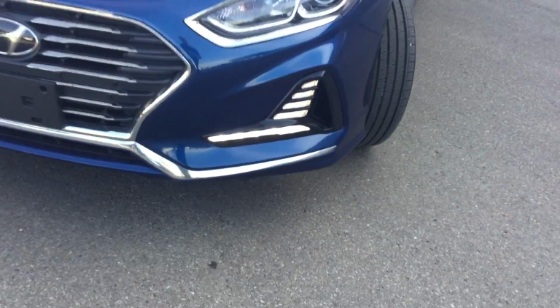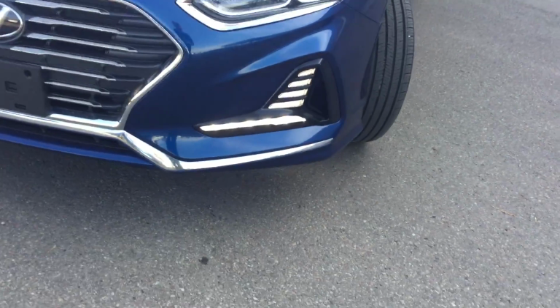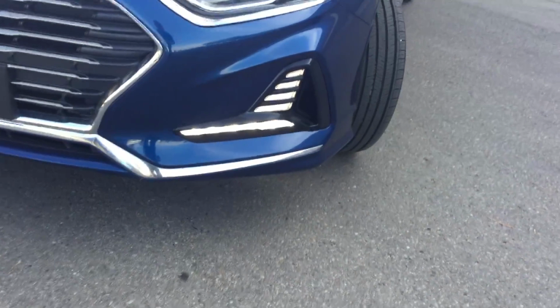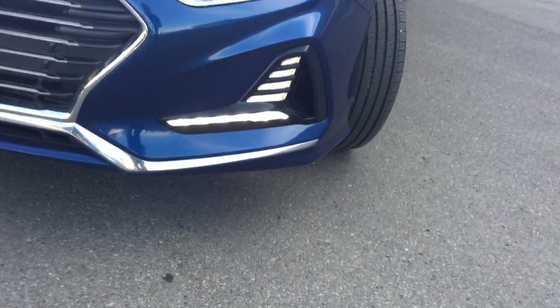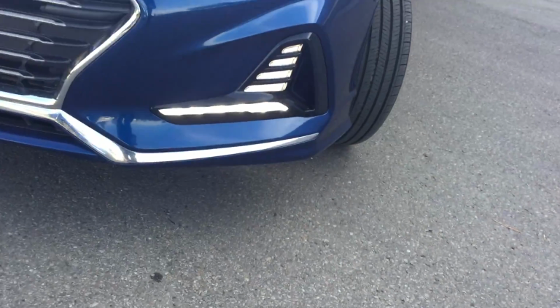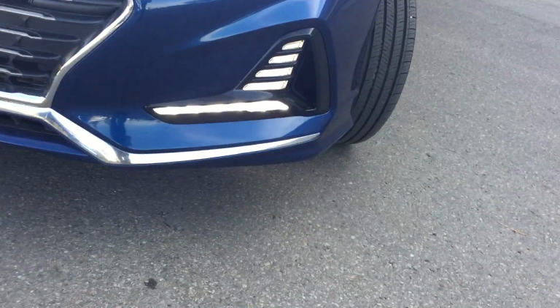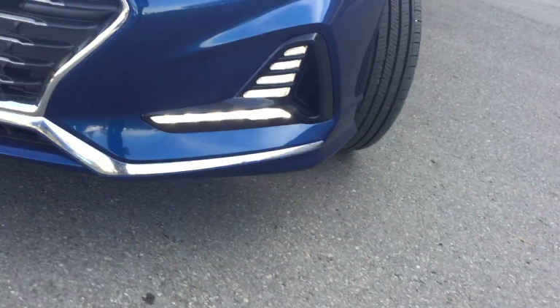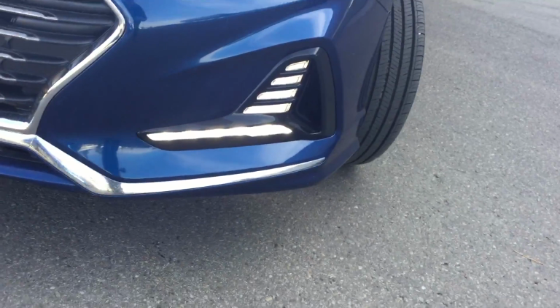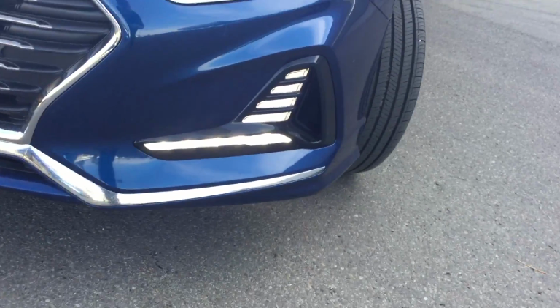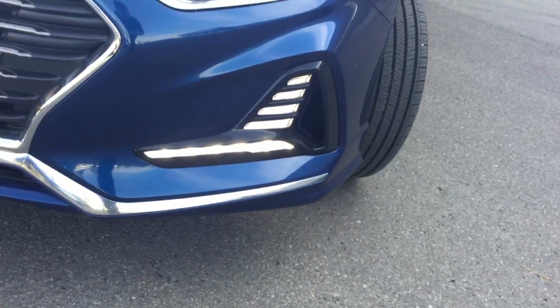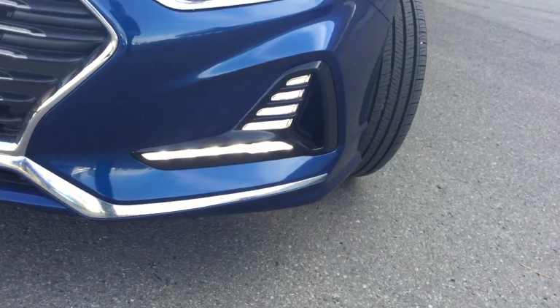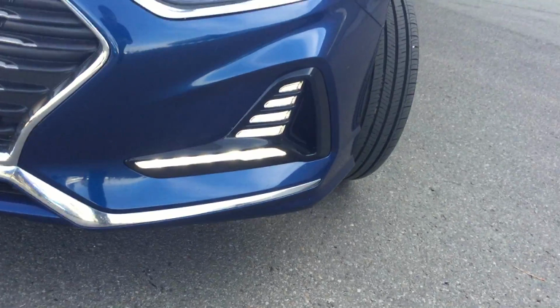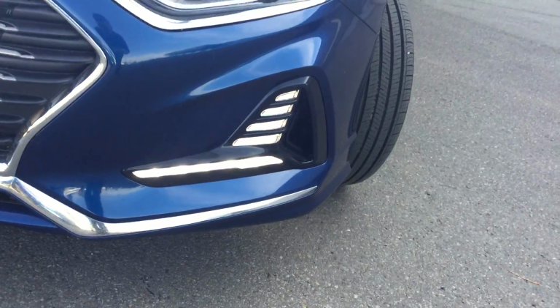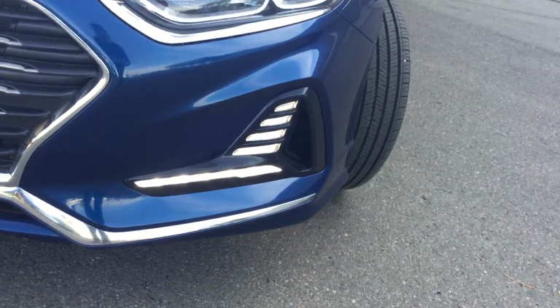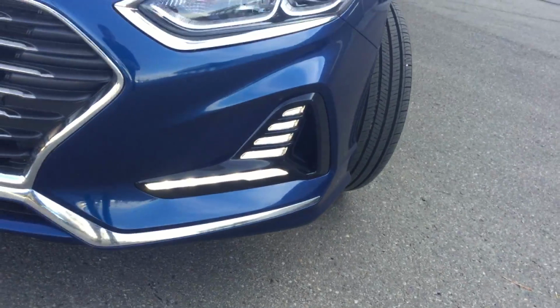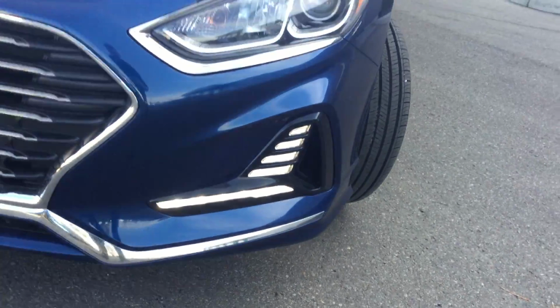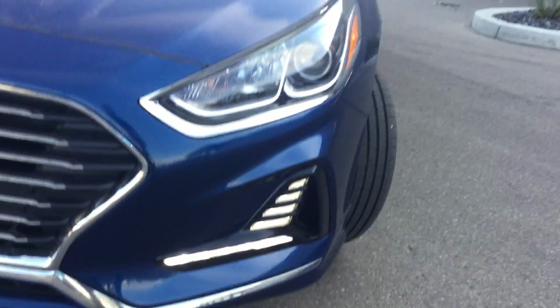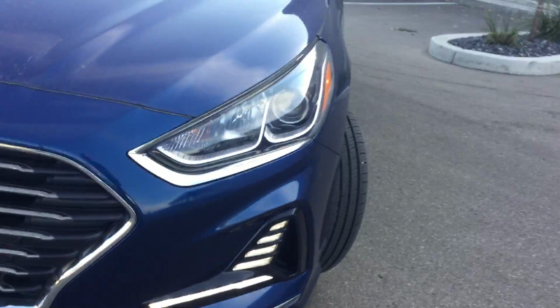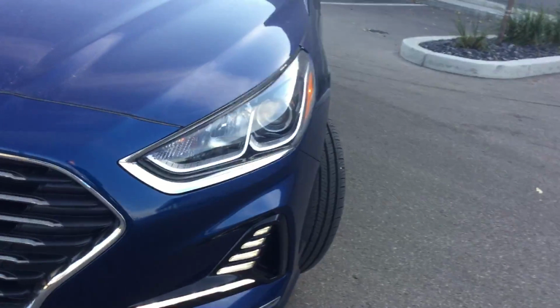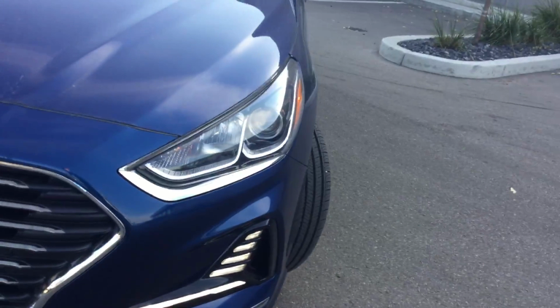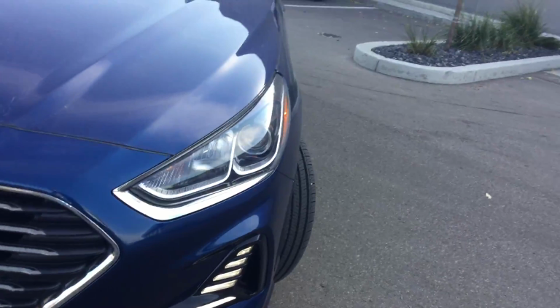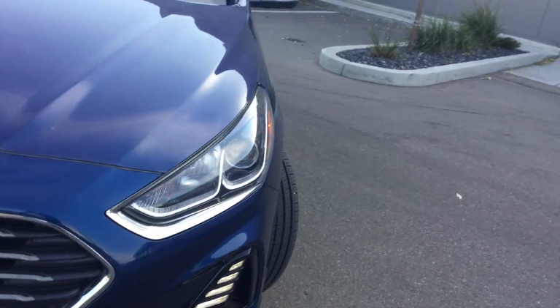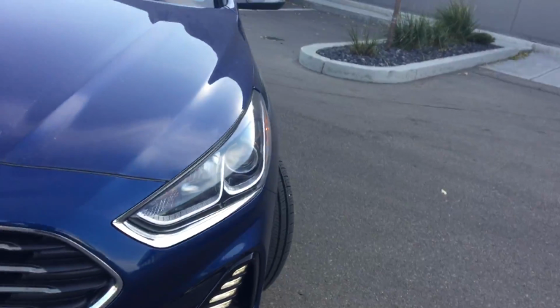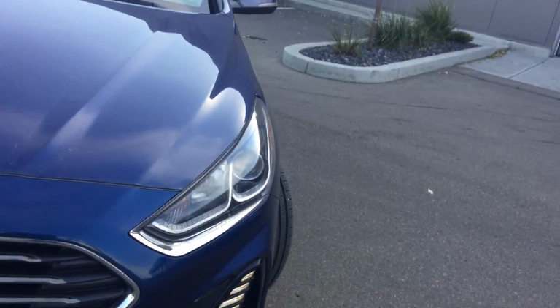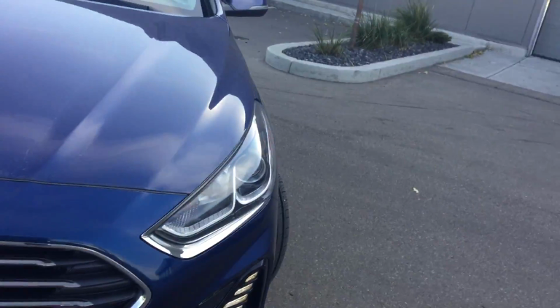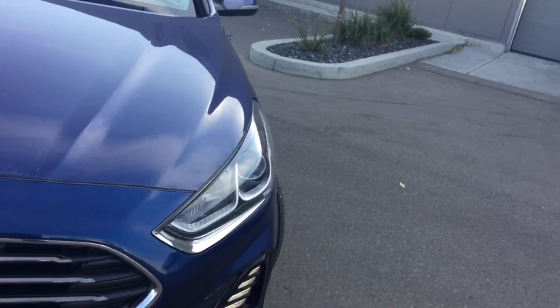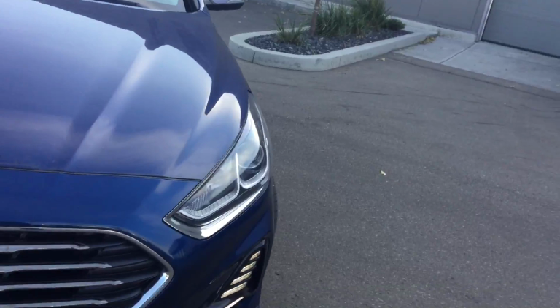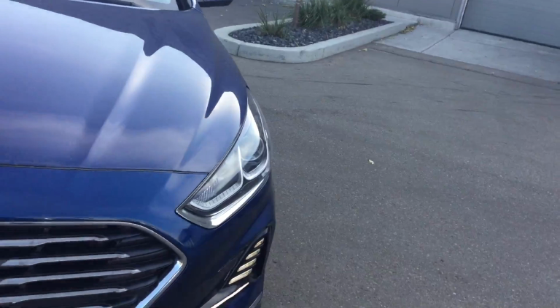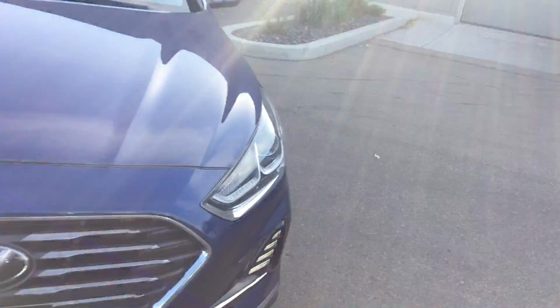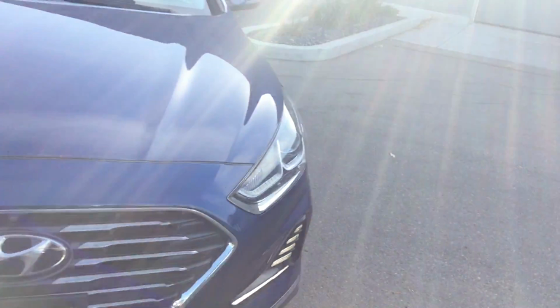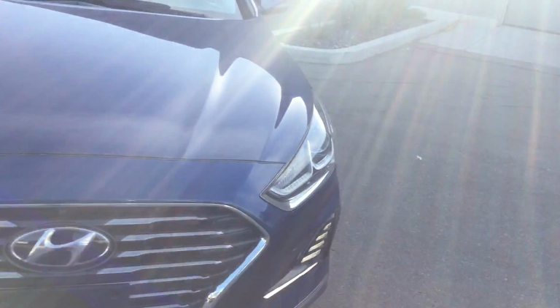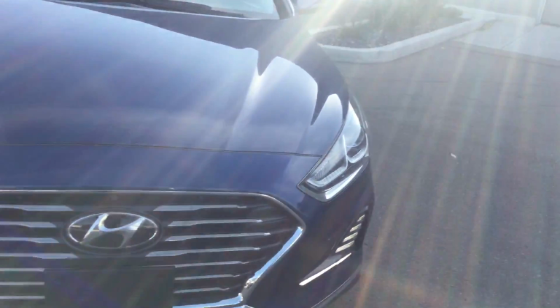You can see you've got really nice daytime running lights on this vehicle here, as well as projector front headlights.